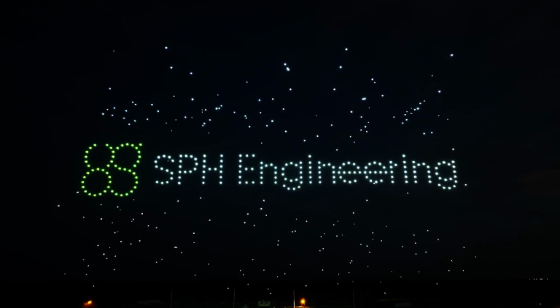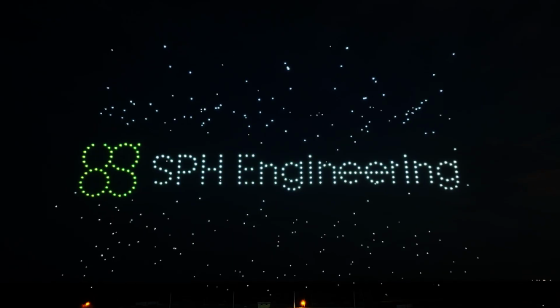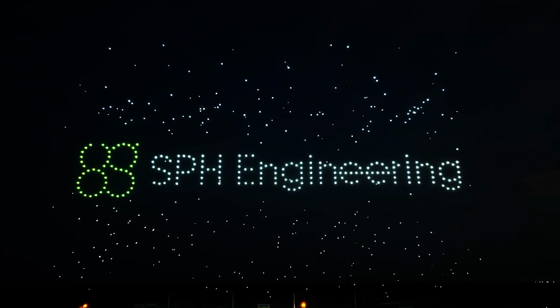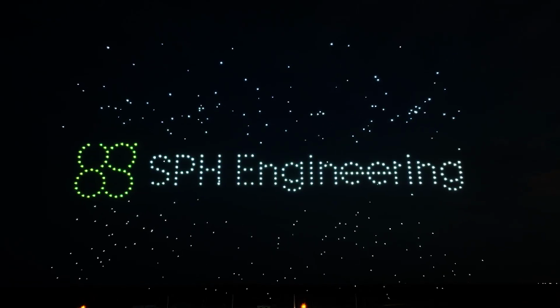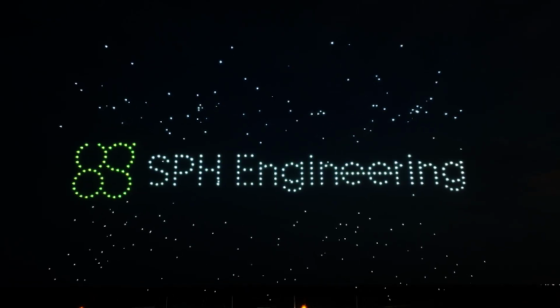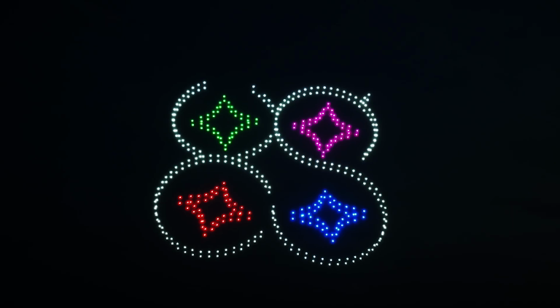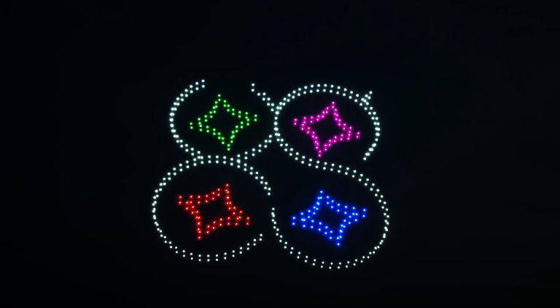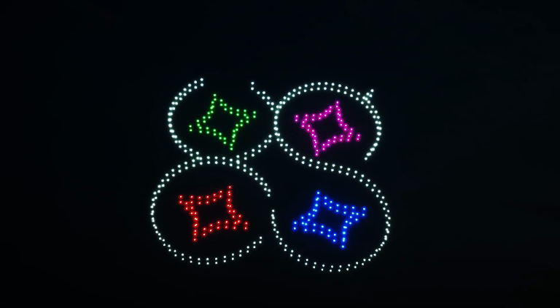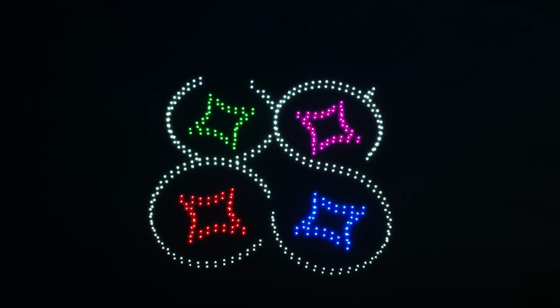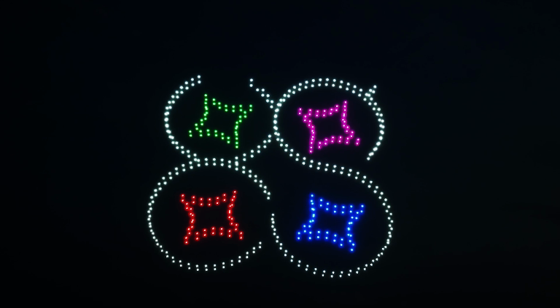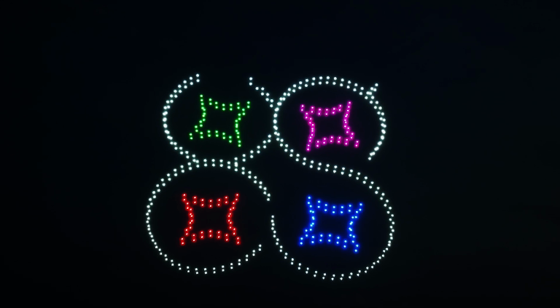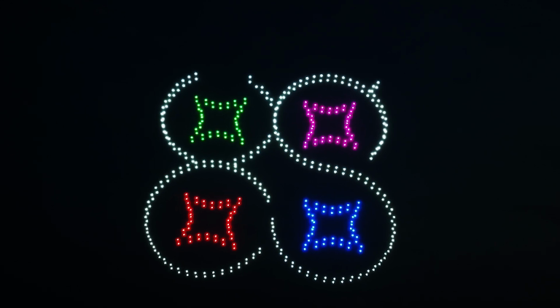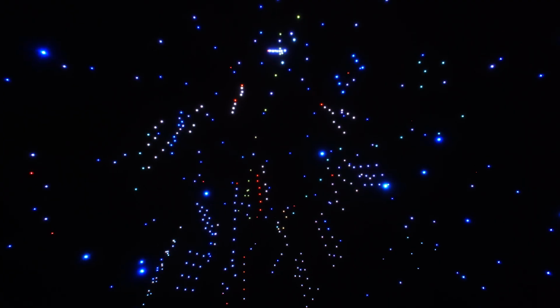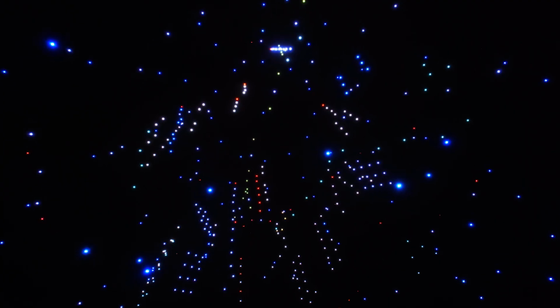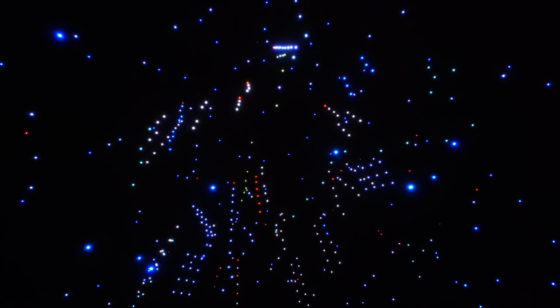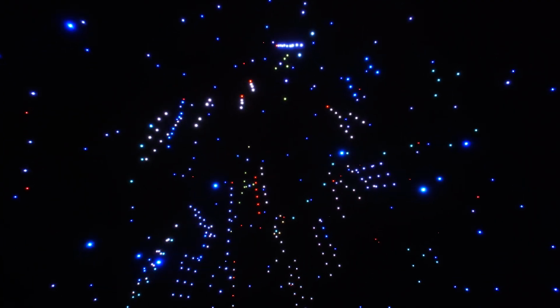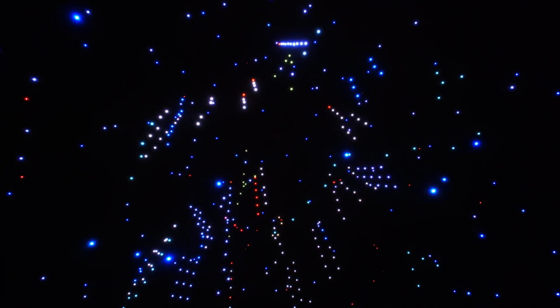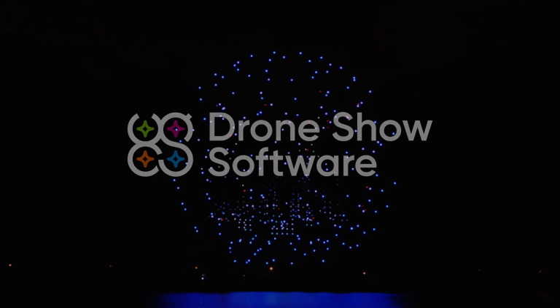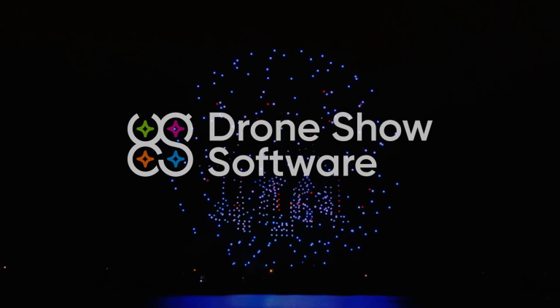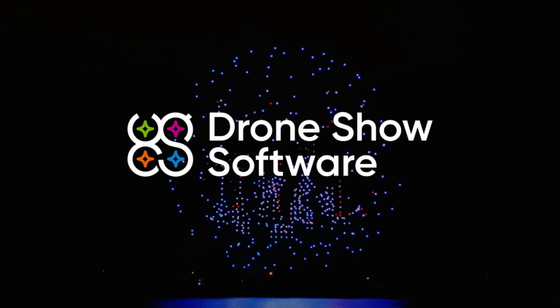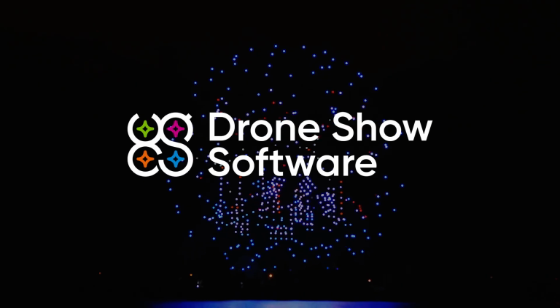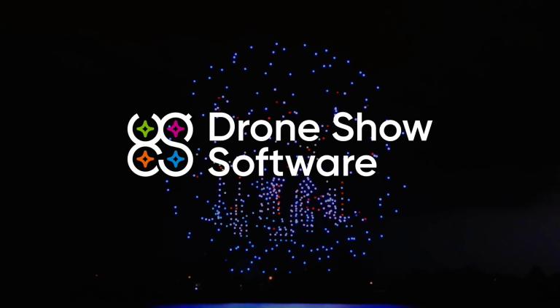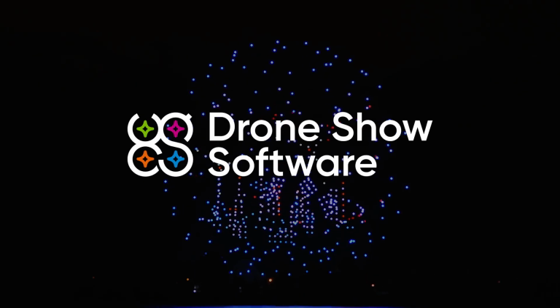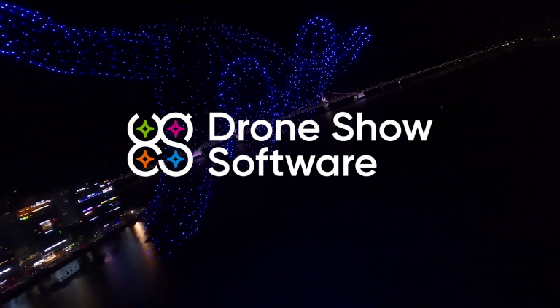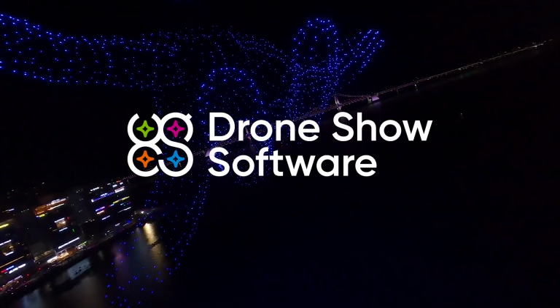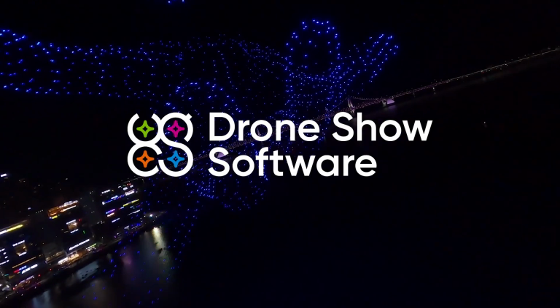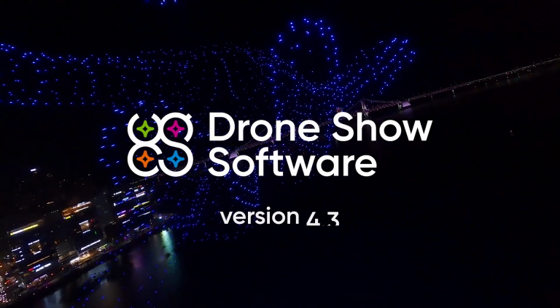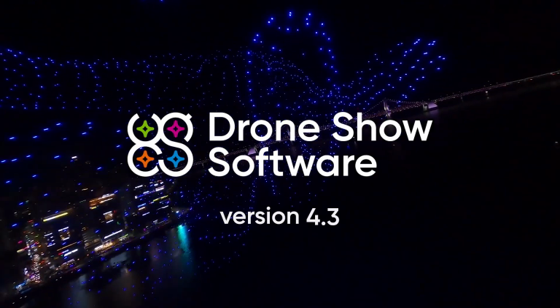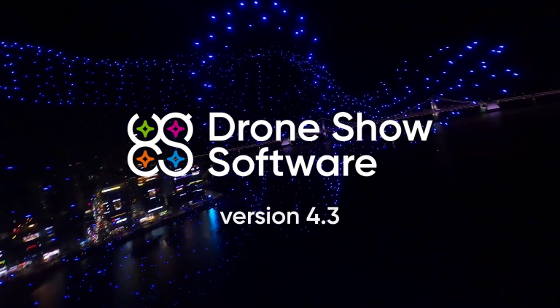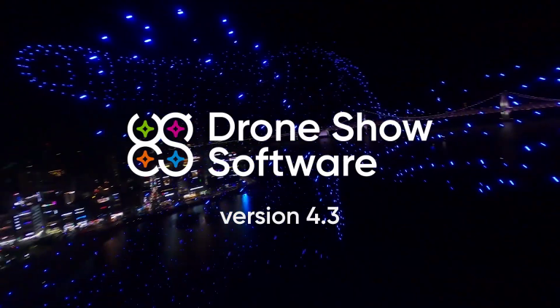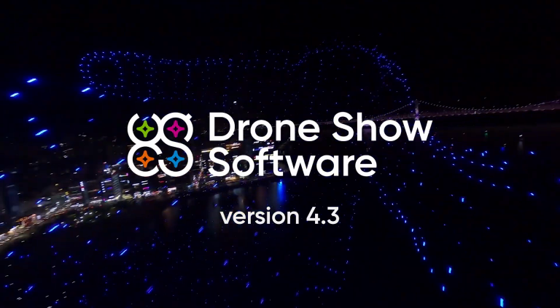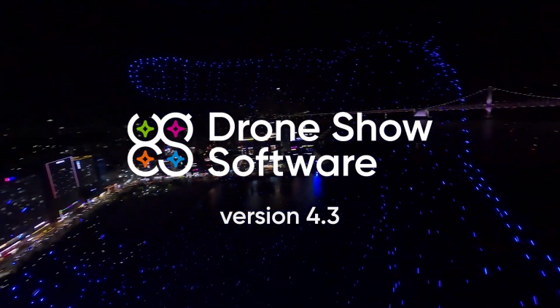SPH Engineering, a global expert in drone technology development, is thrilled to announce the new Drone Show software update, version 4.3.